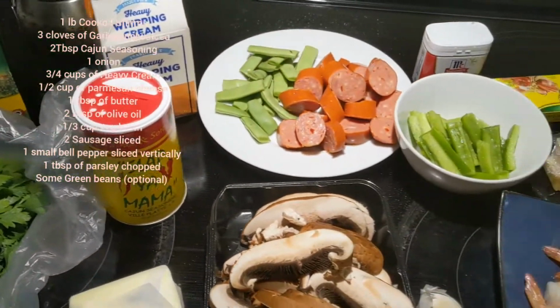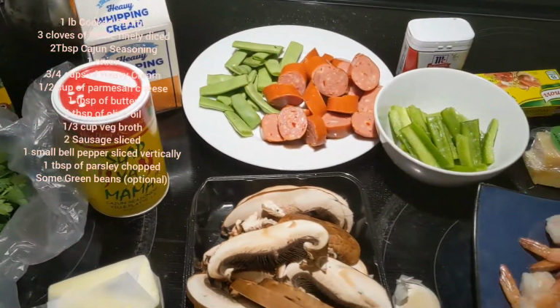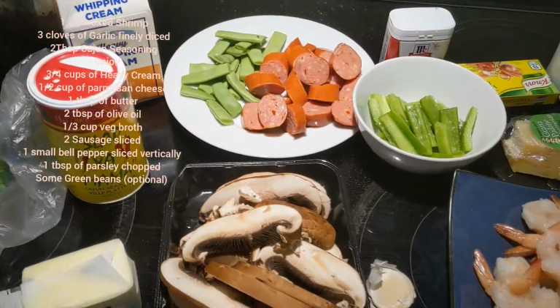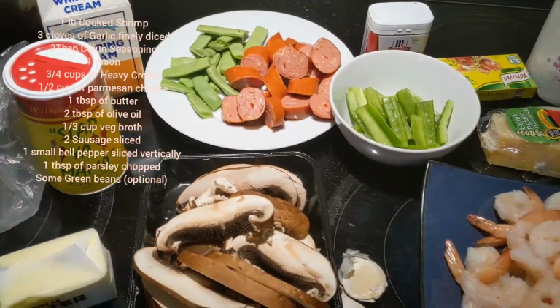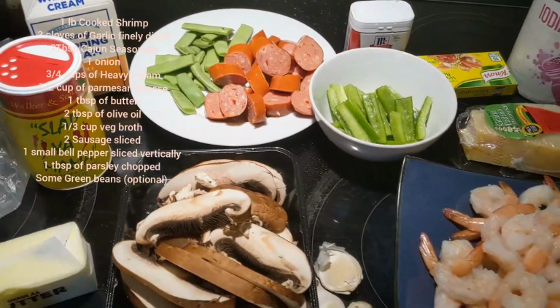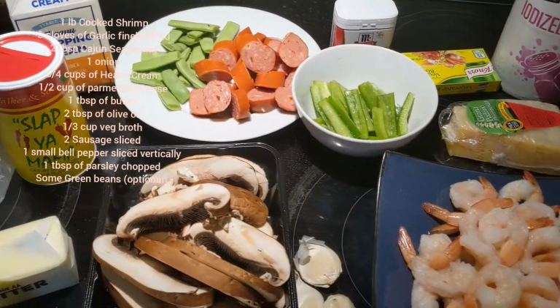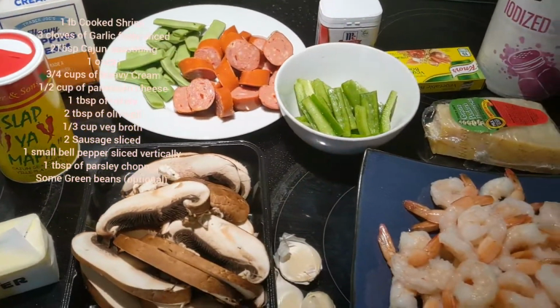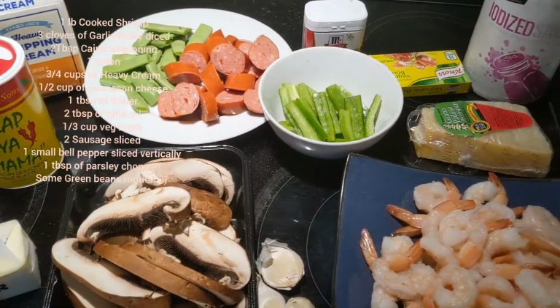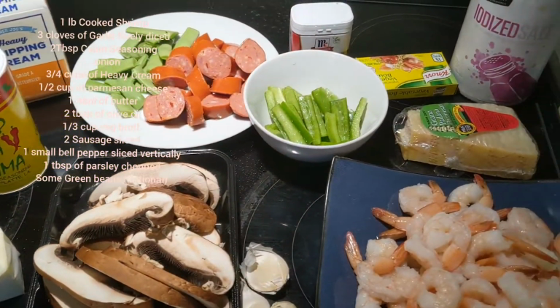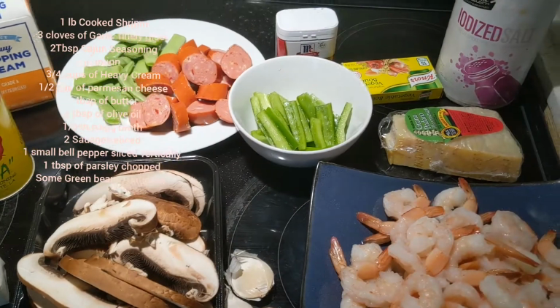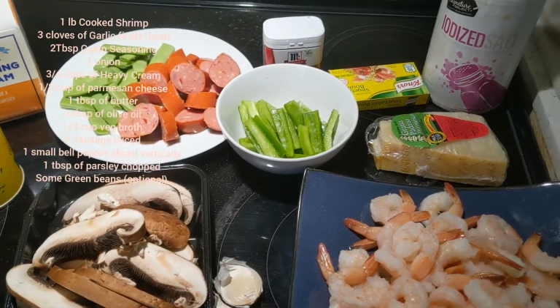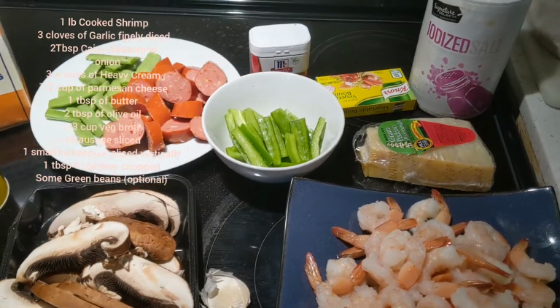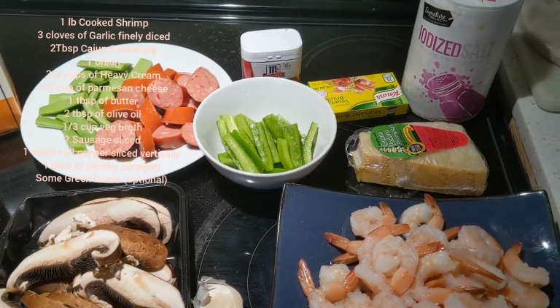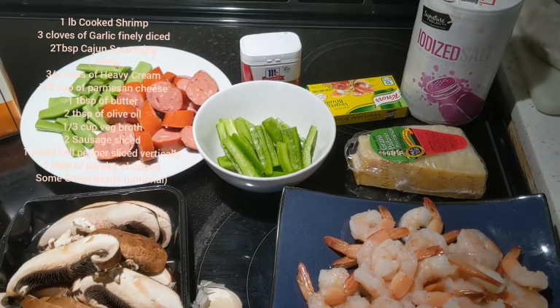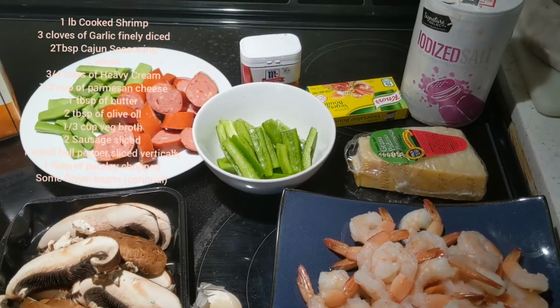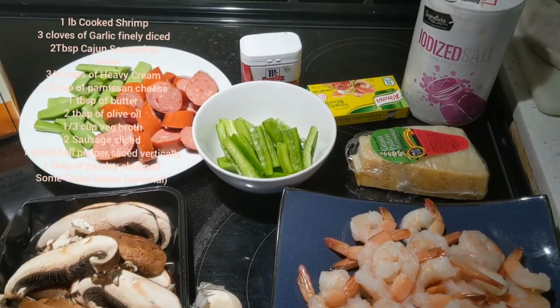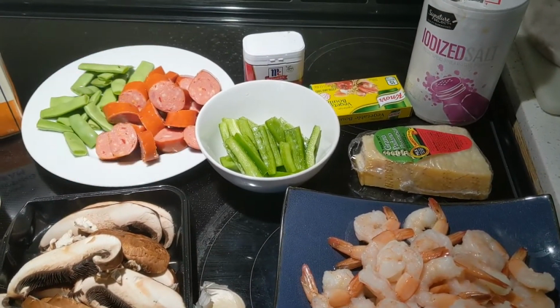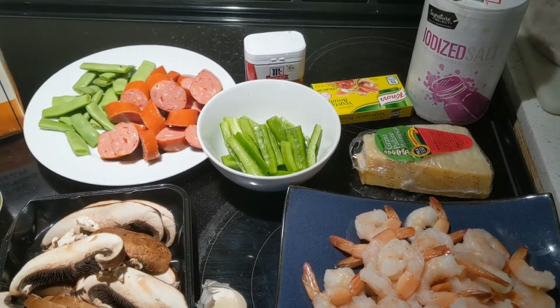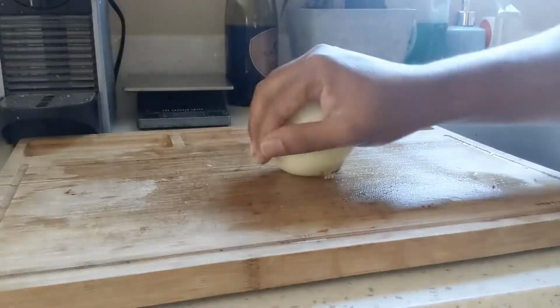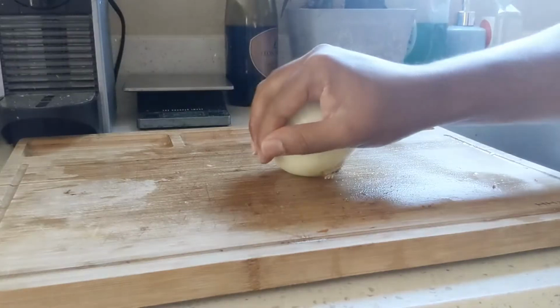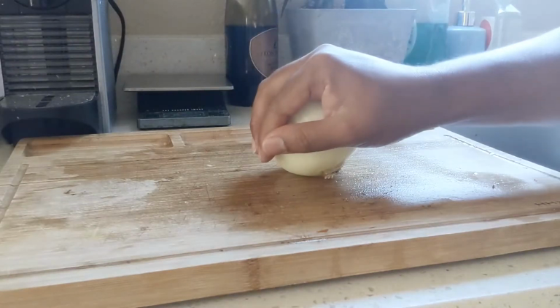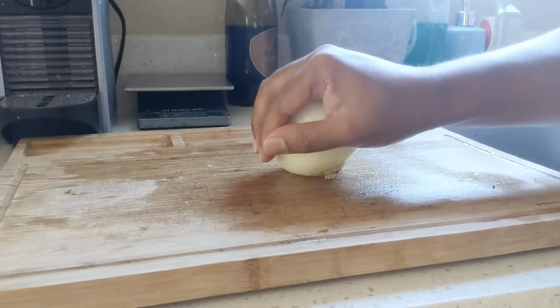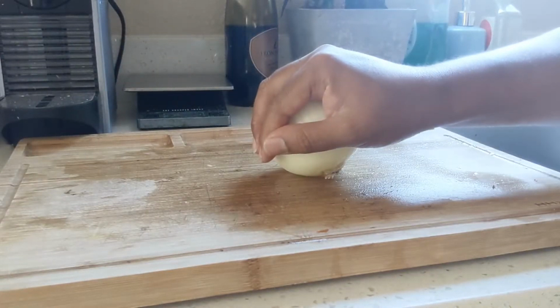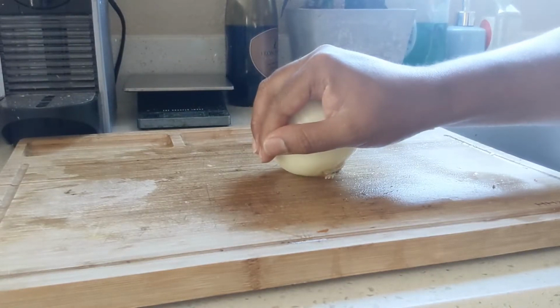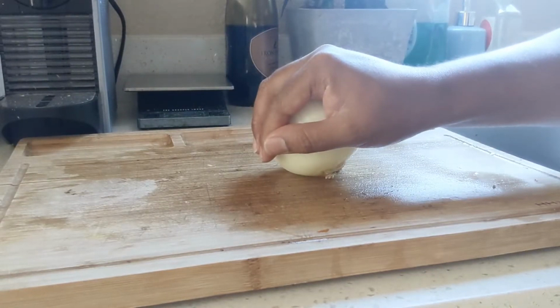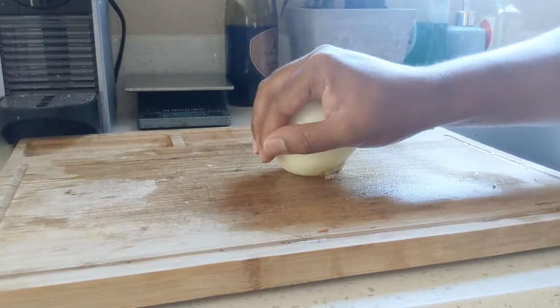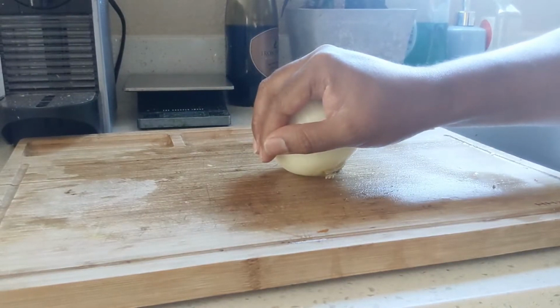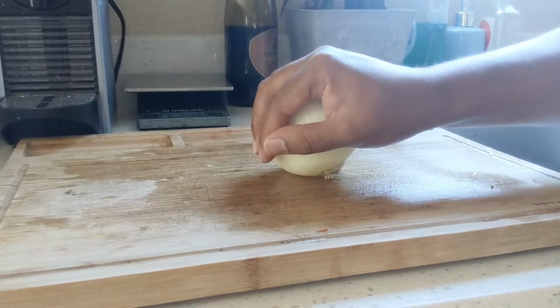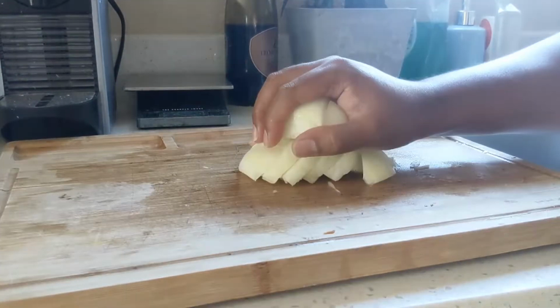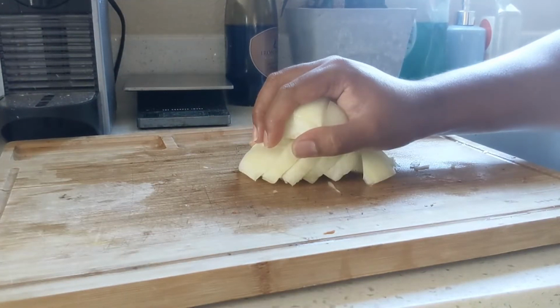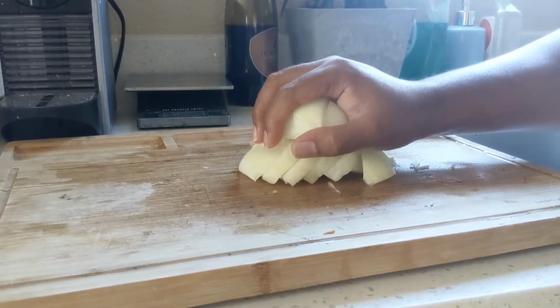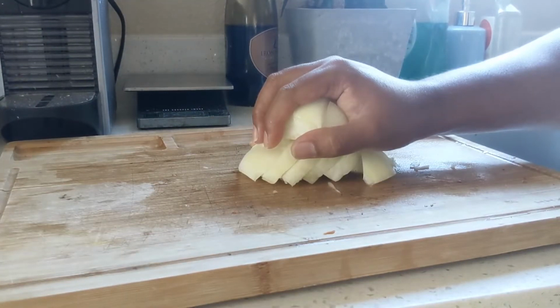And some parsley chopped for the garnish at the end. Time to do some cutting and slicing.